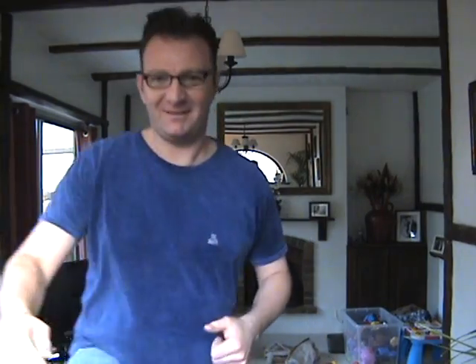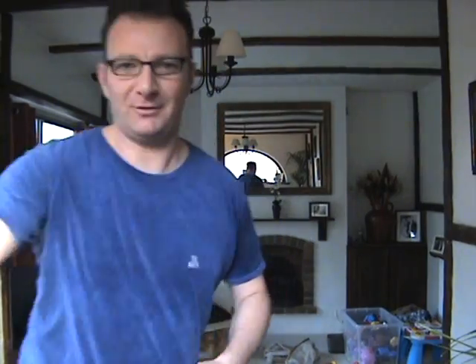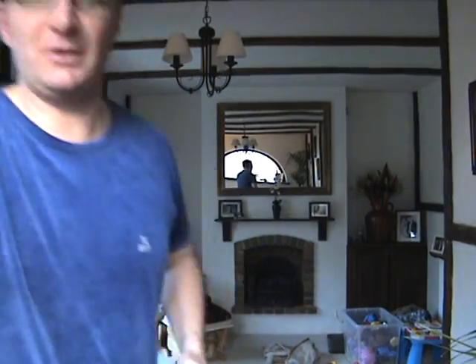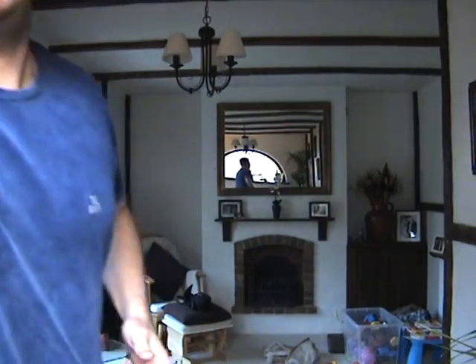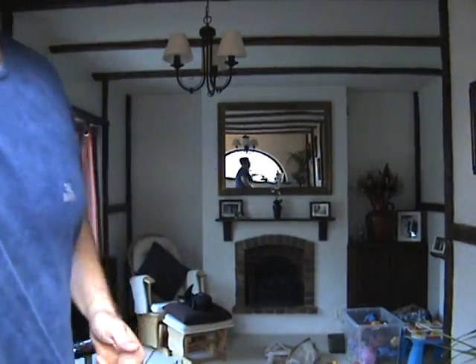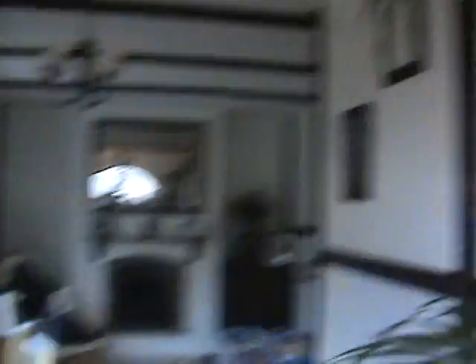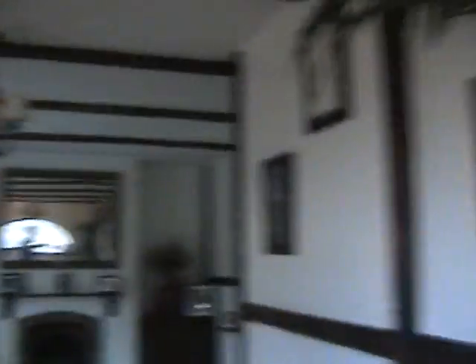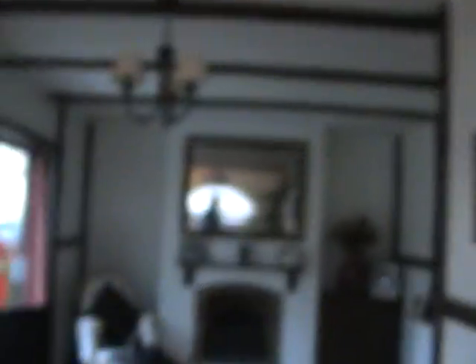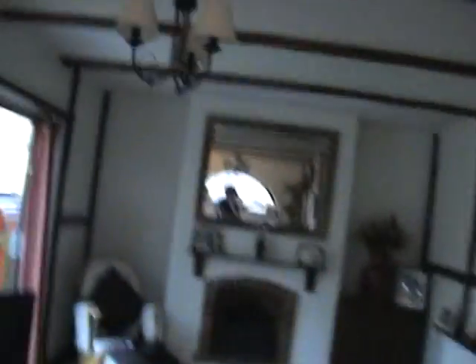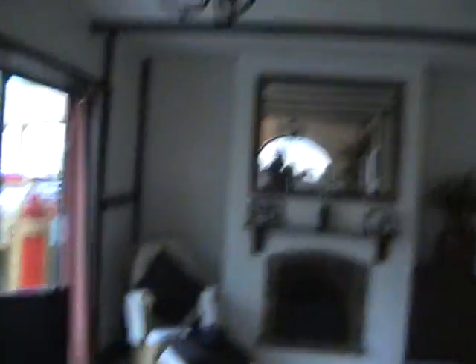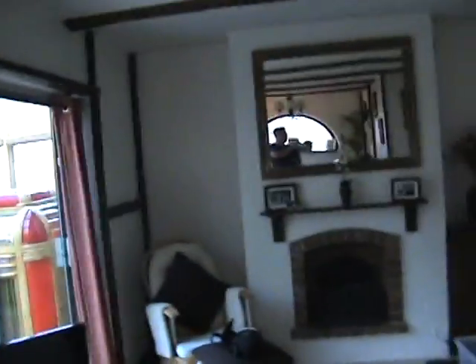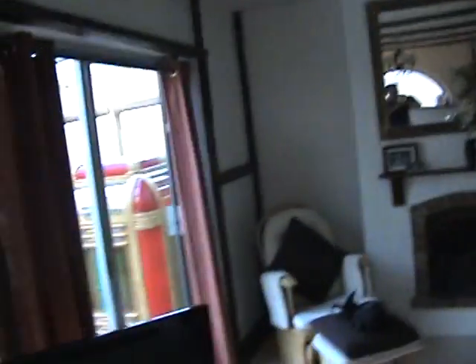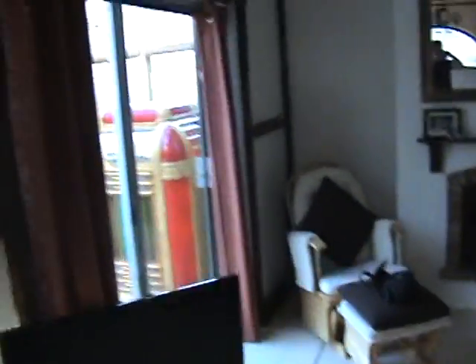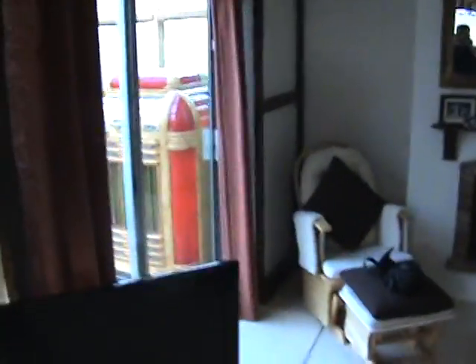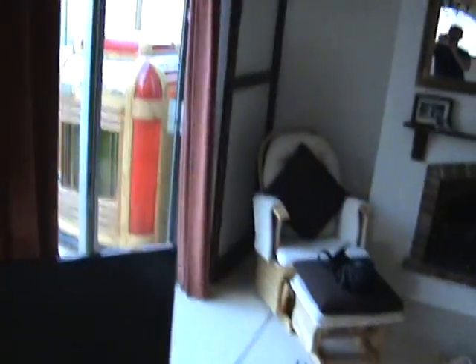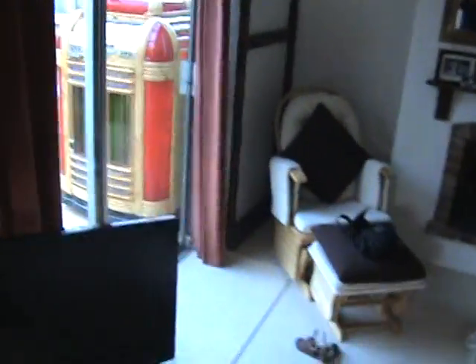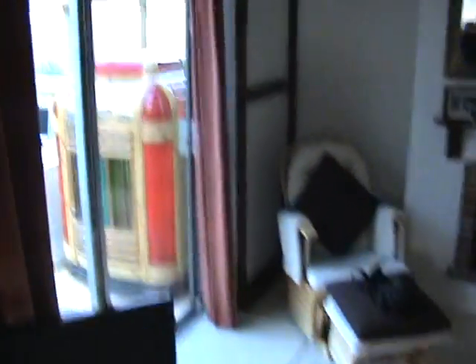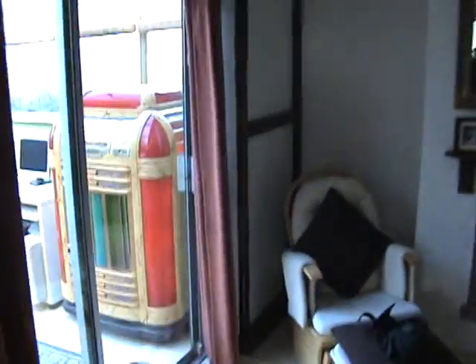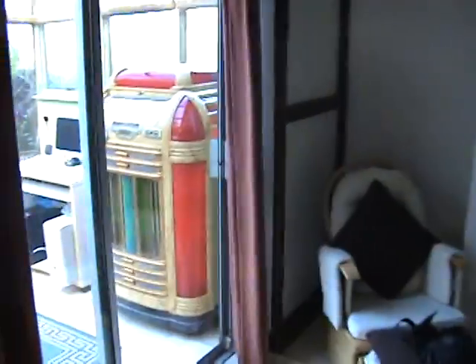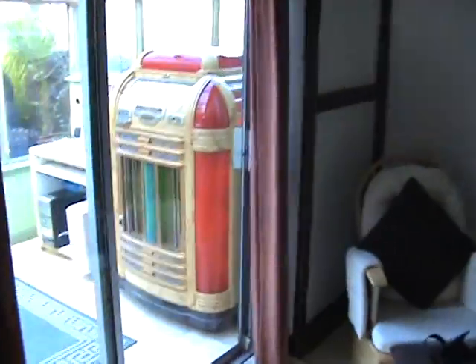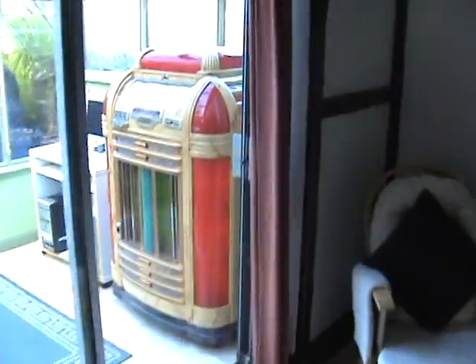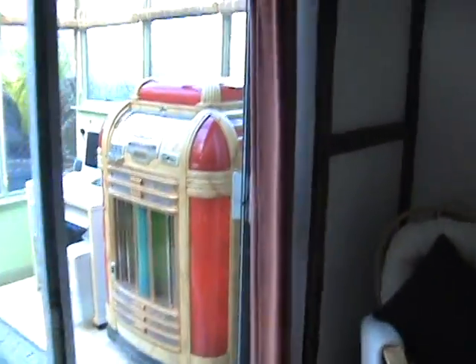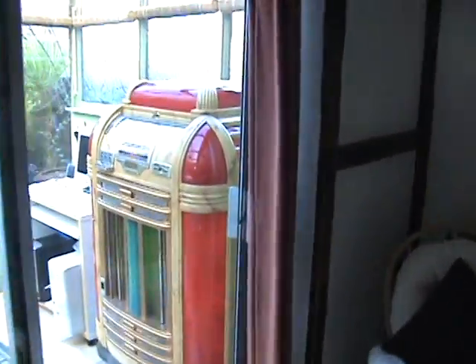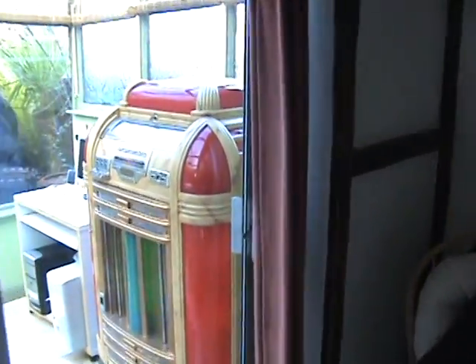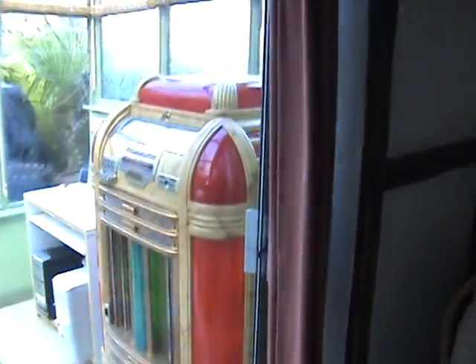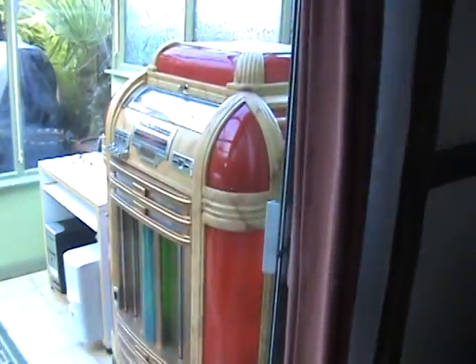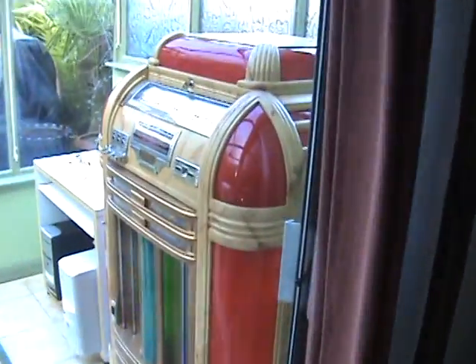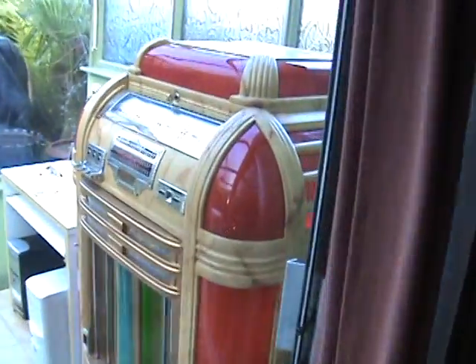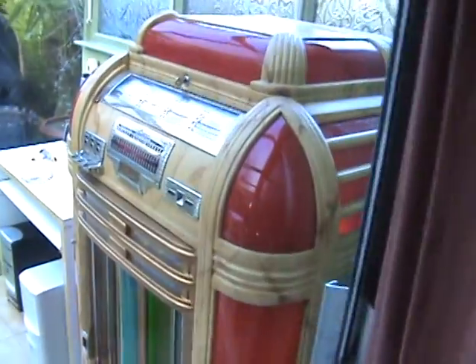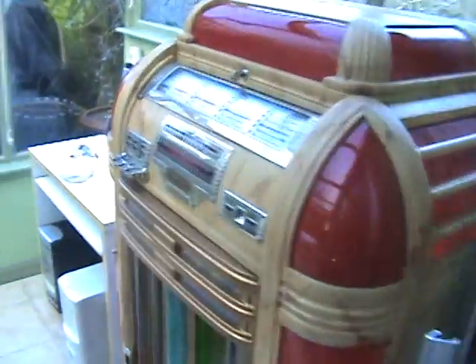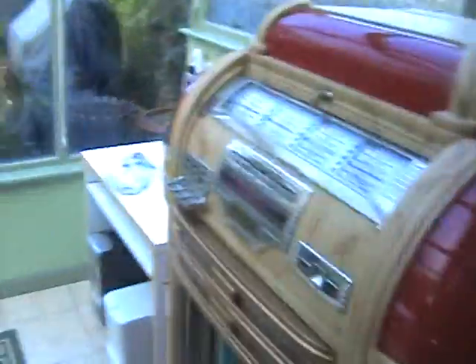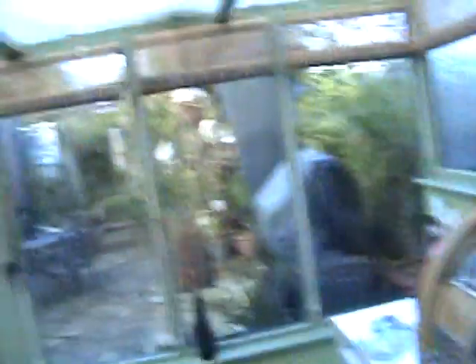Here we go, it's a 1949 Seaberg Sinfonola Classic, took me four years...